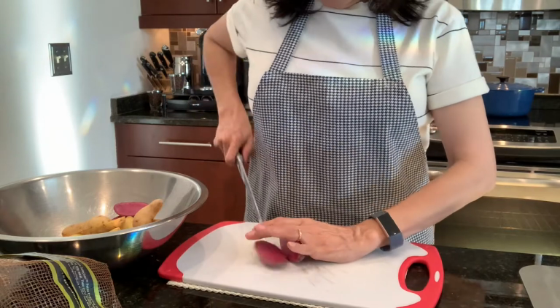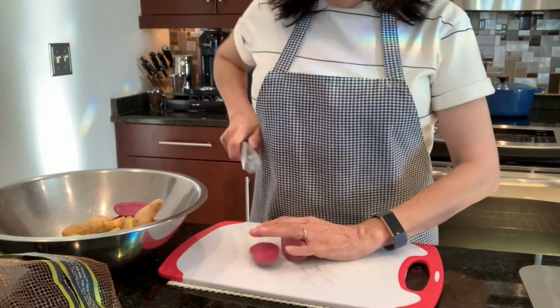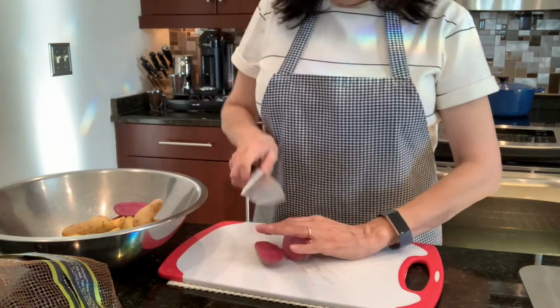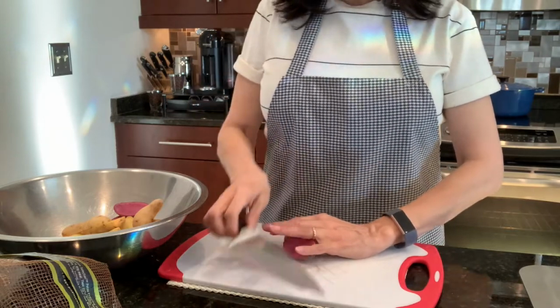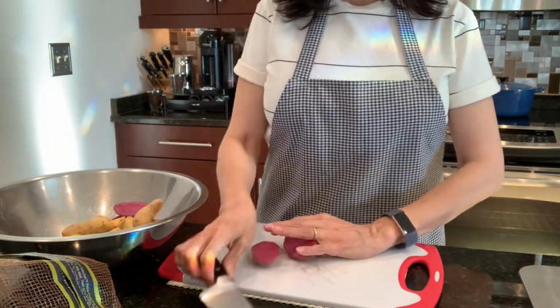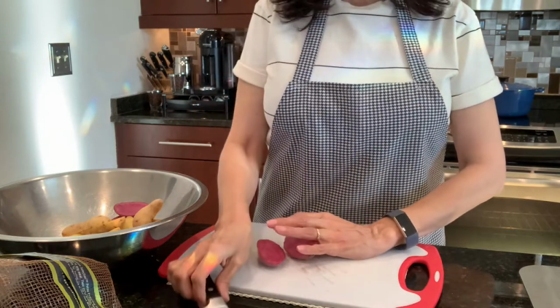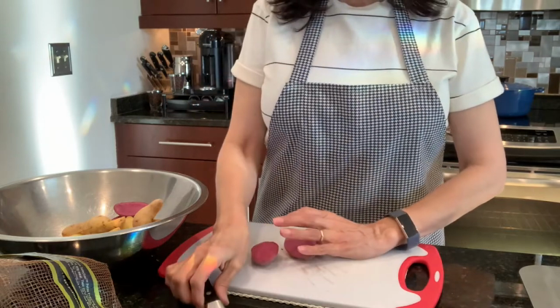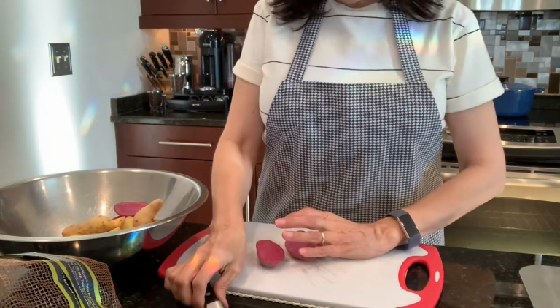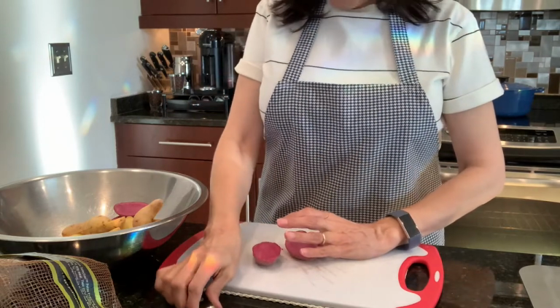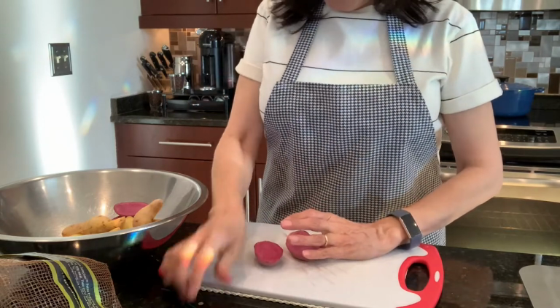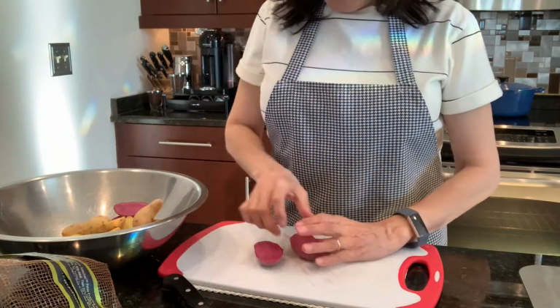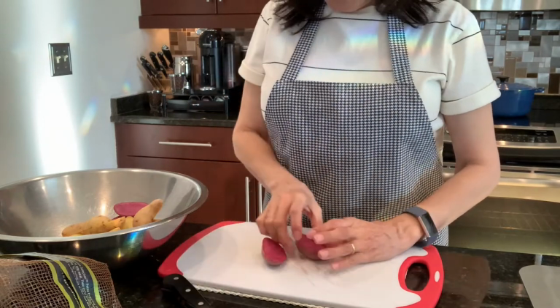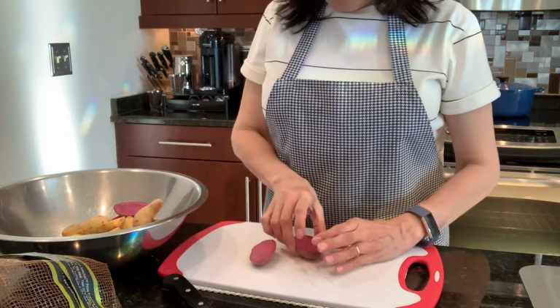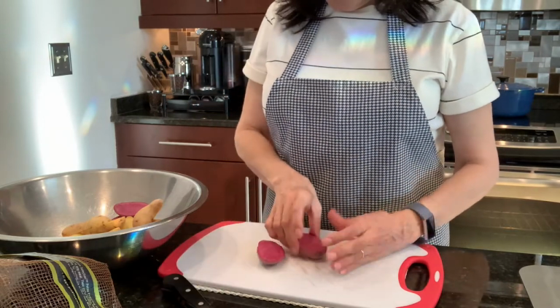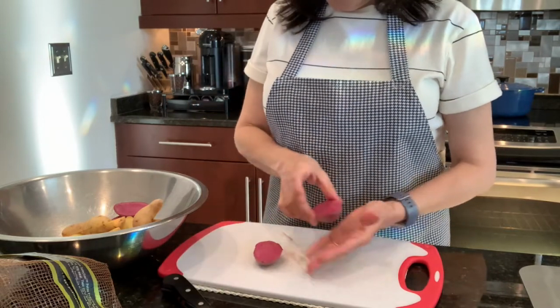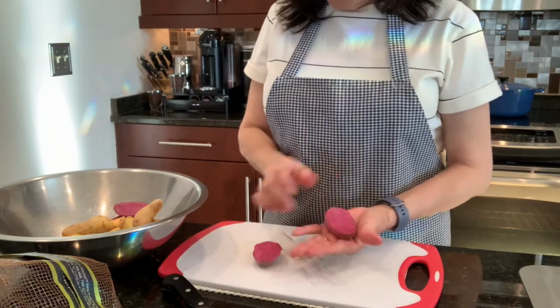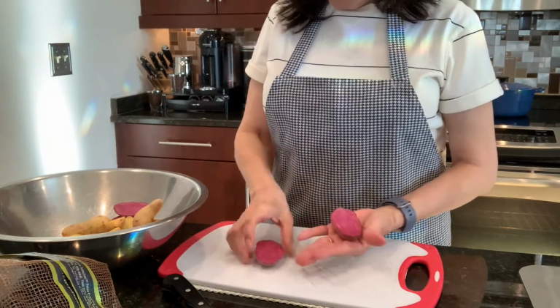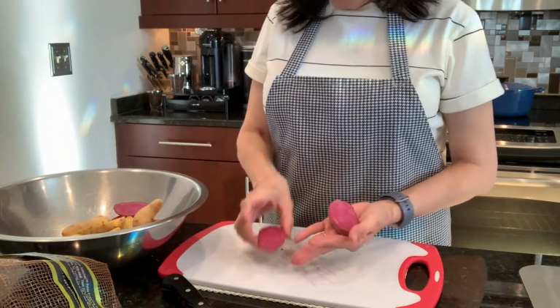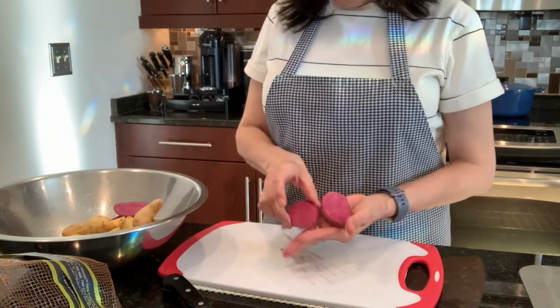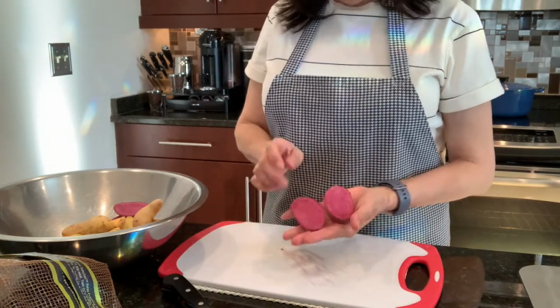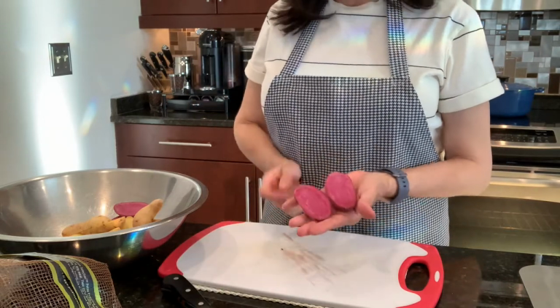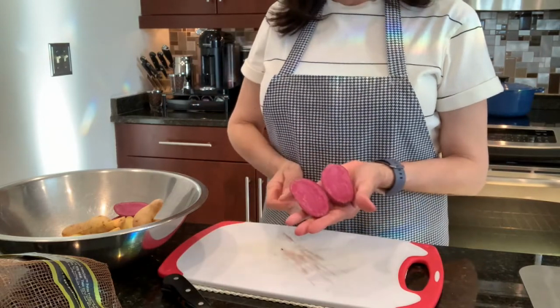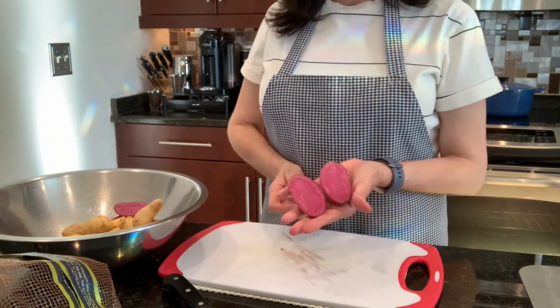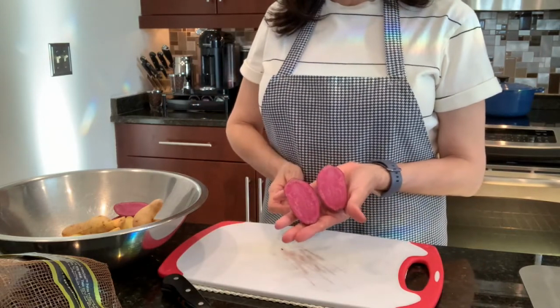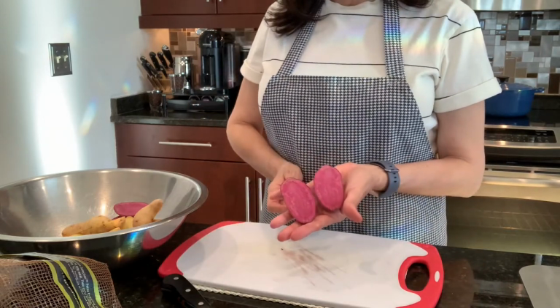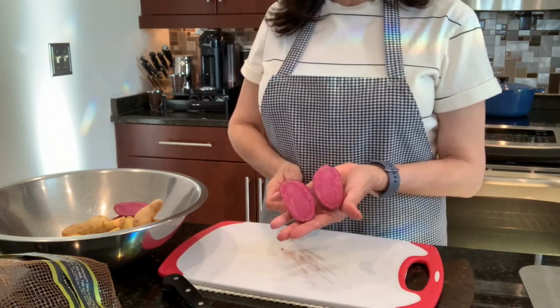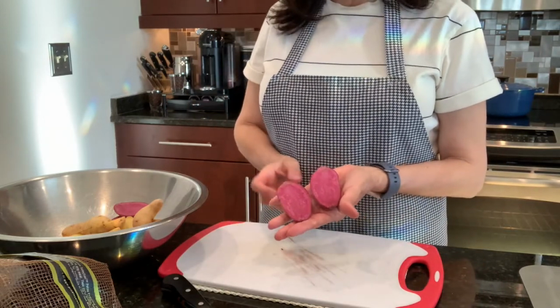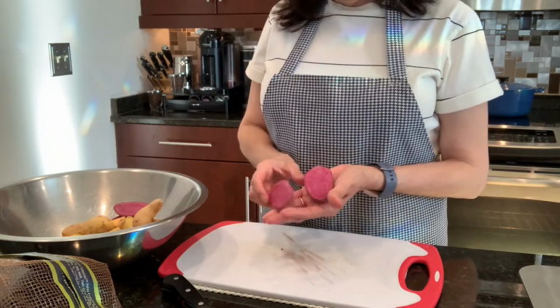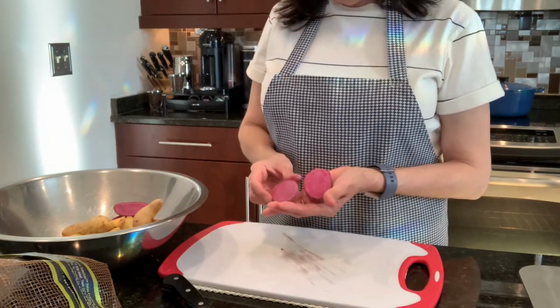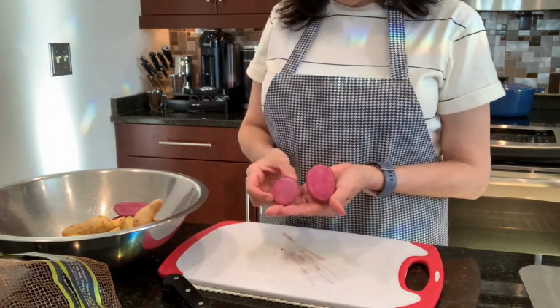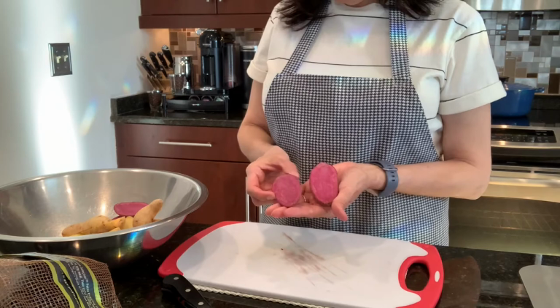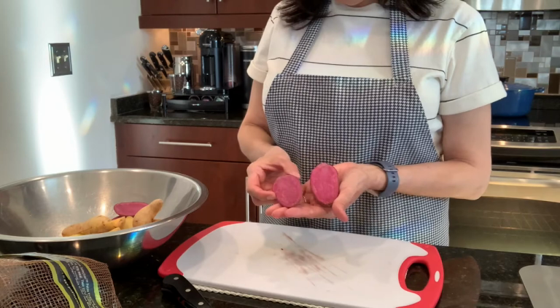My last potato here is the purple one. Isn't that pretty?